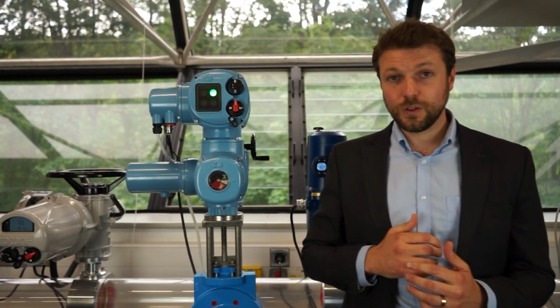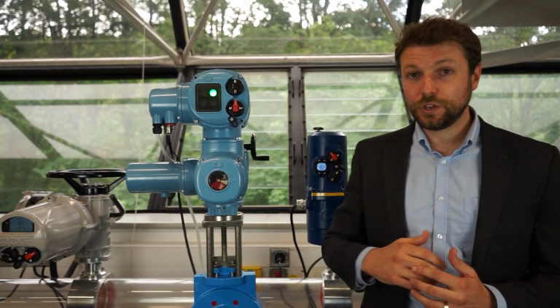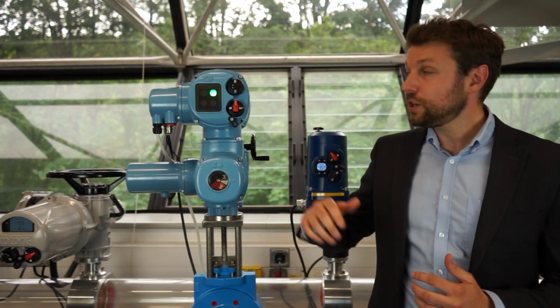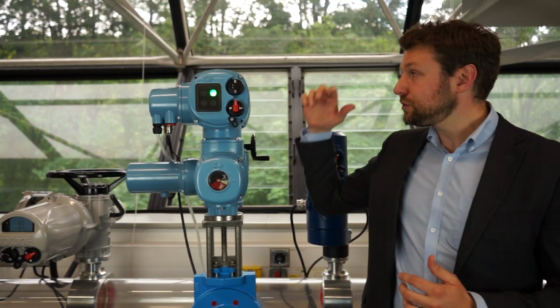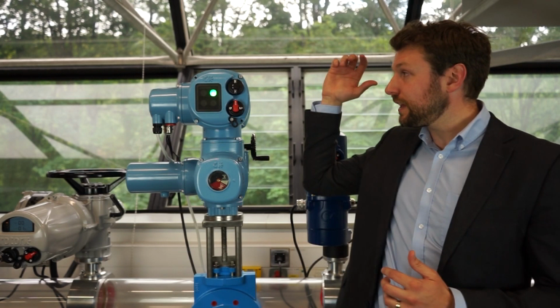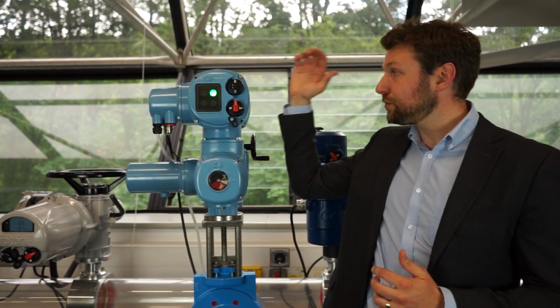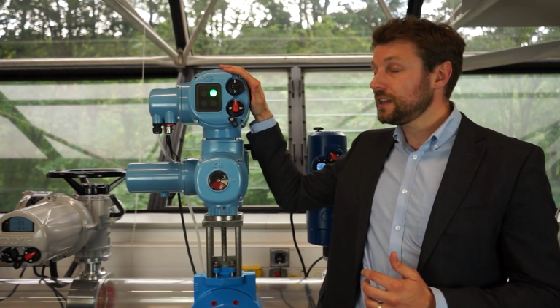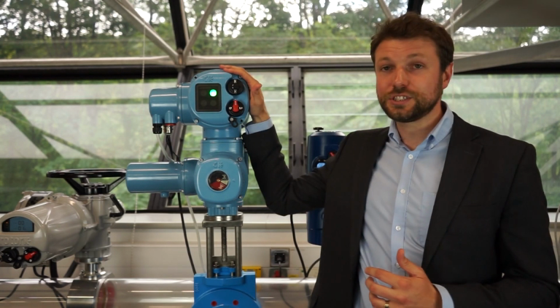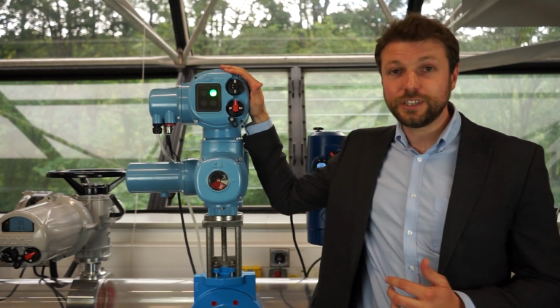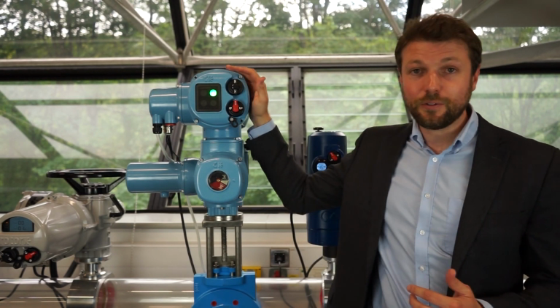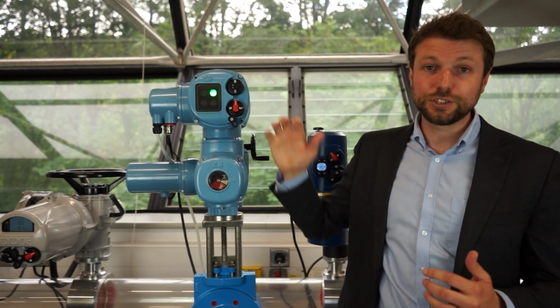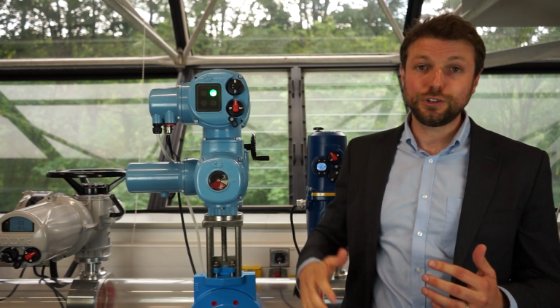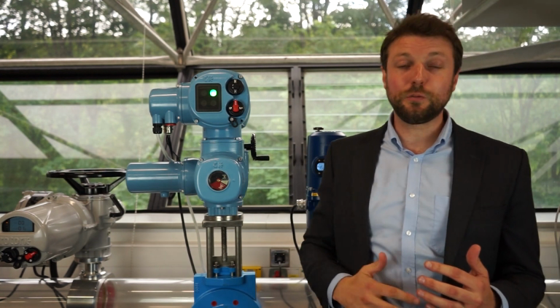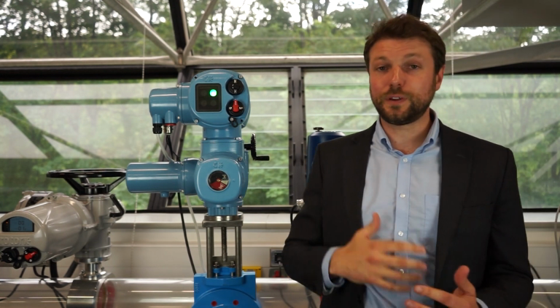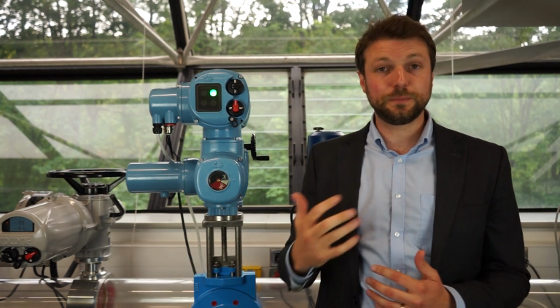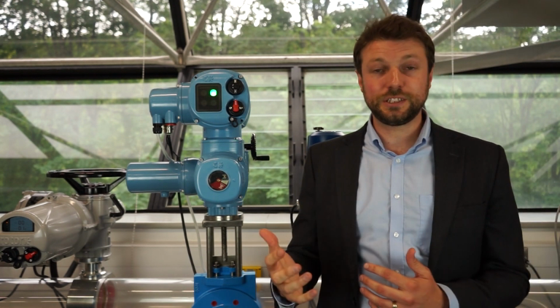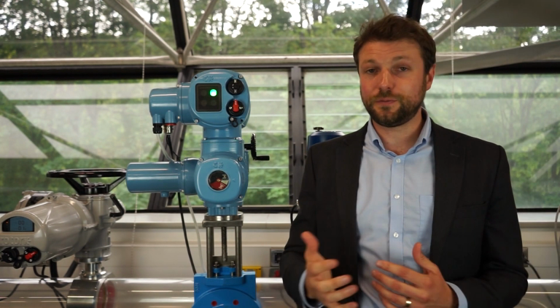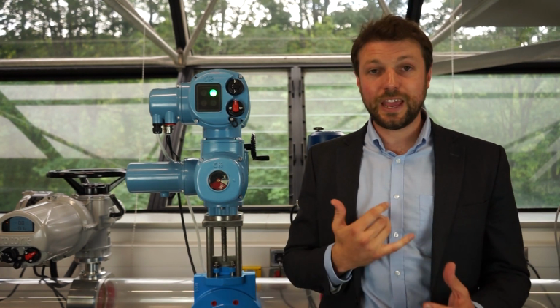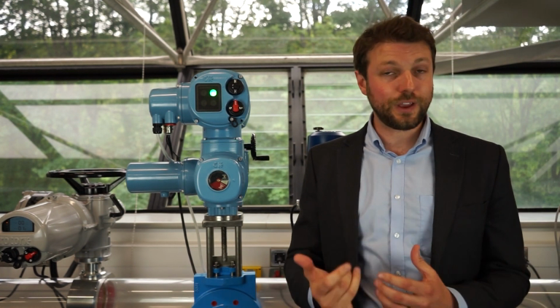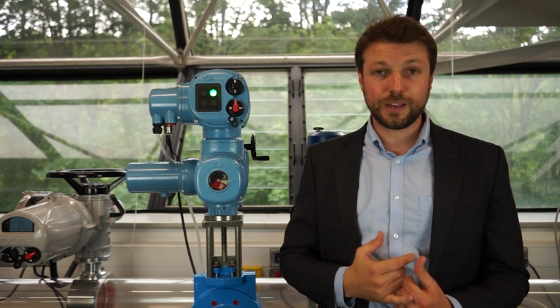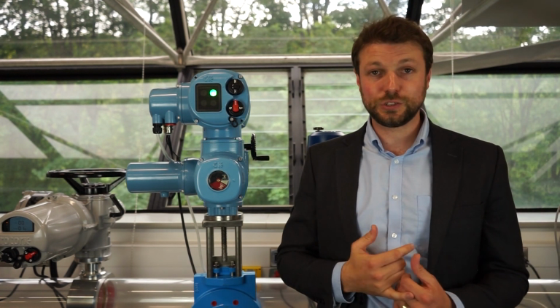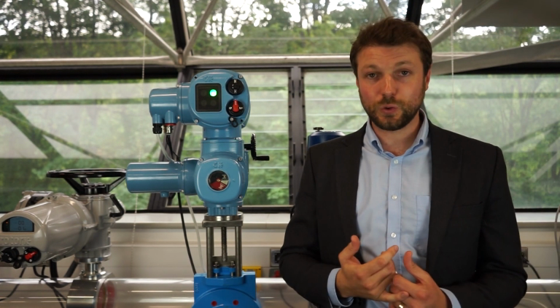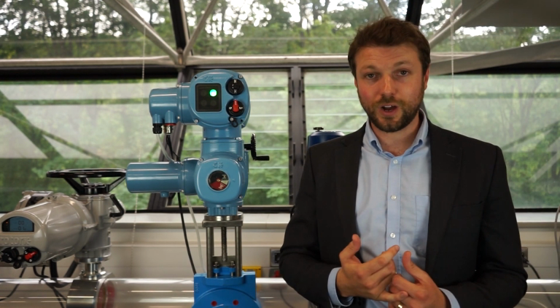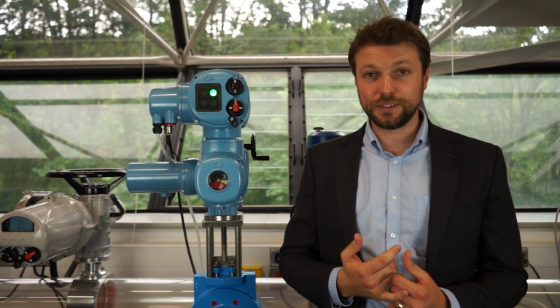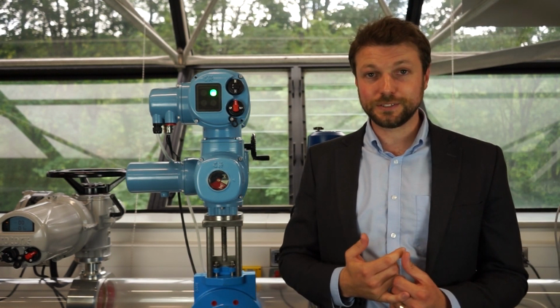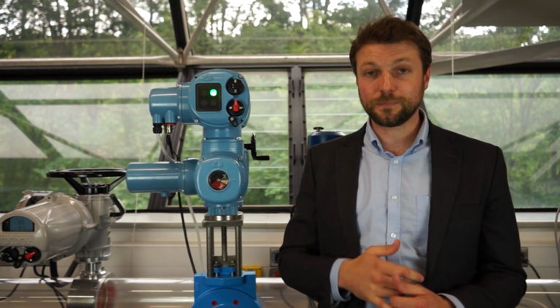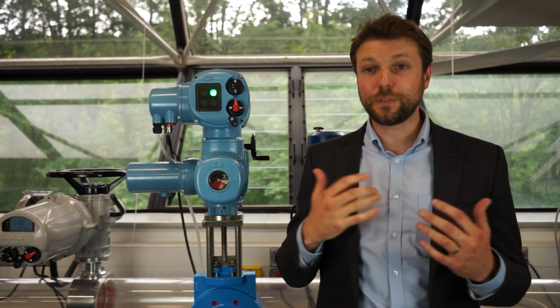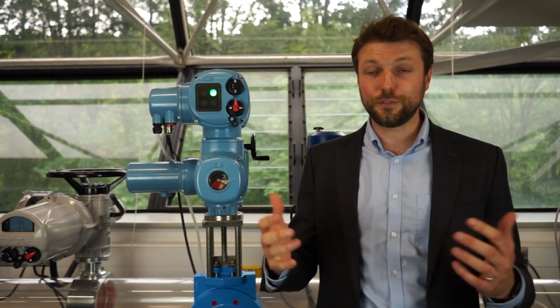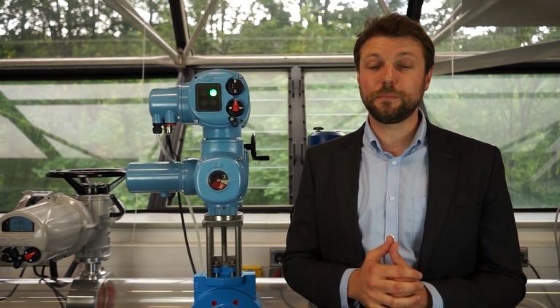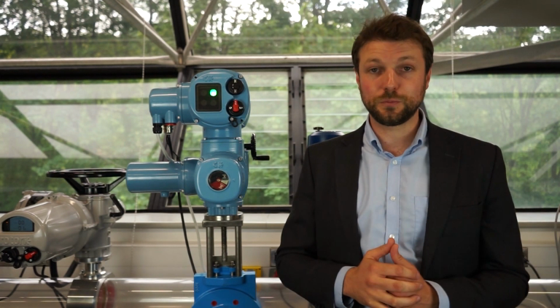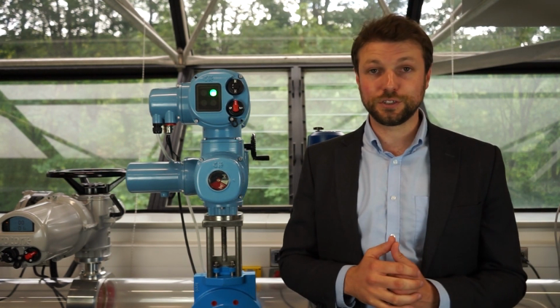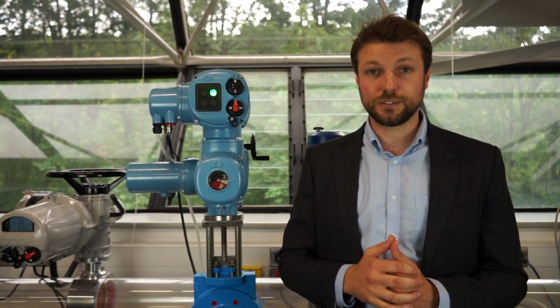With the inclusion of the Atronic, the CK range truly offers flexibility for every application or requirement. Thank you very much for watching.